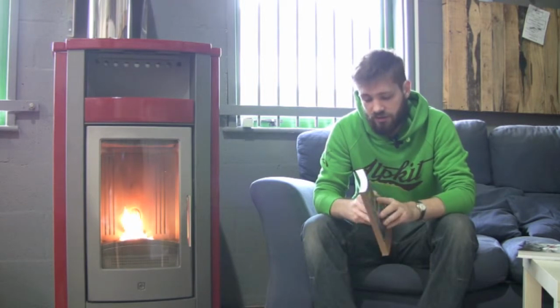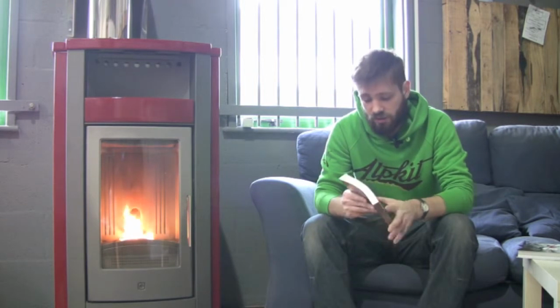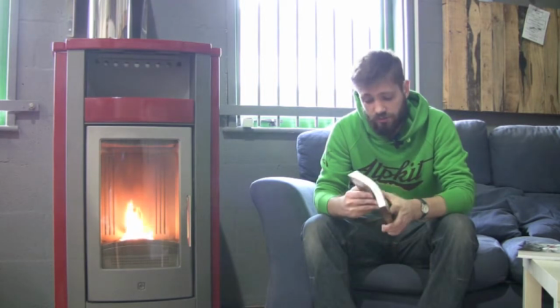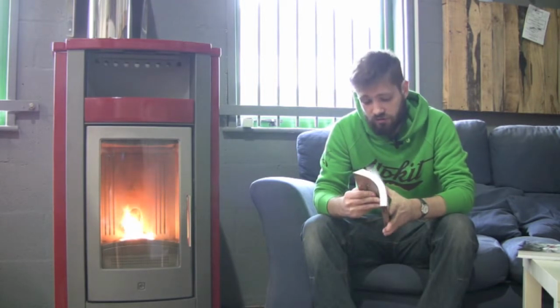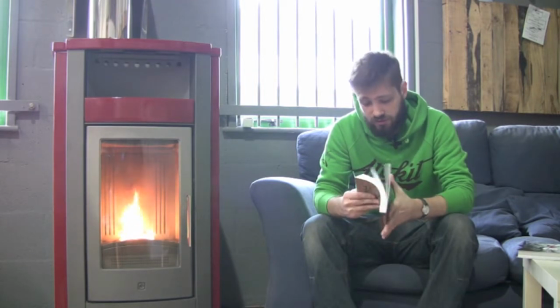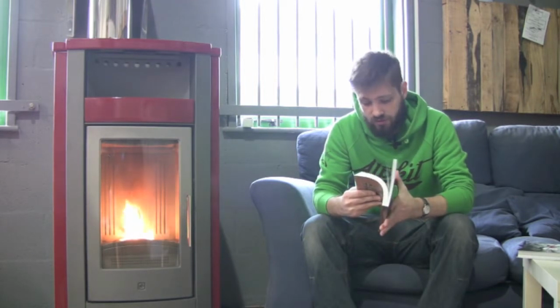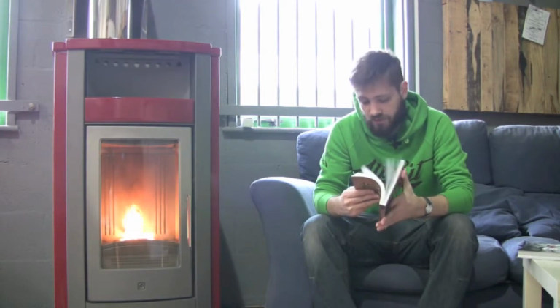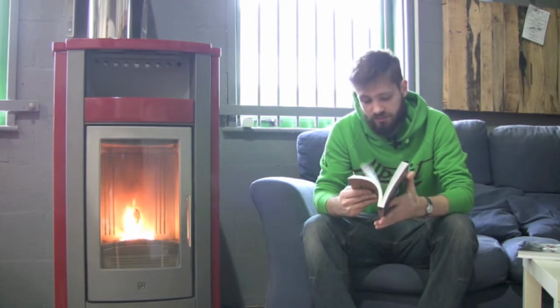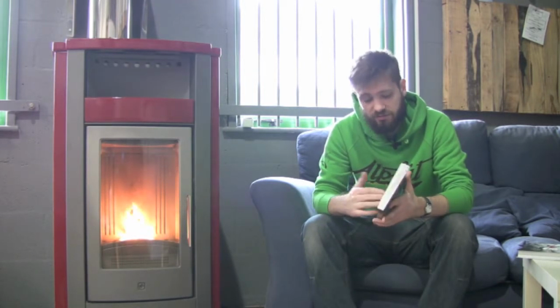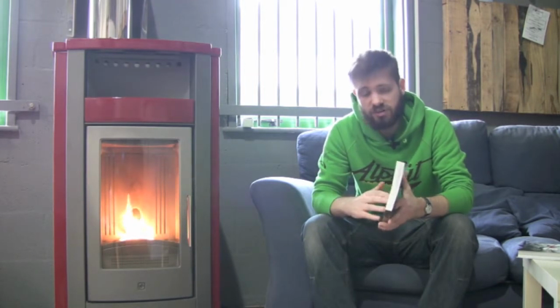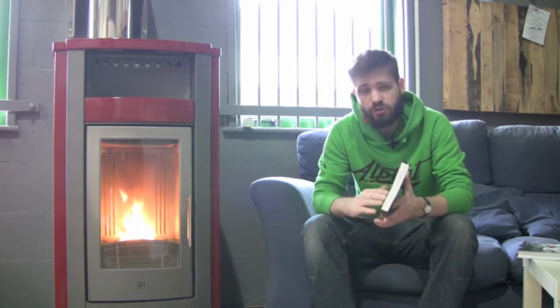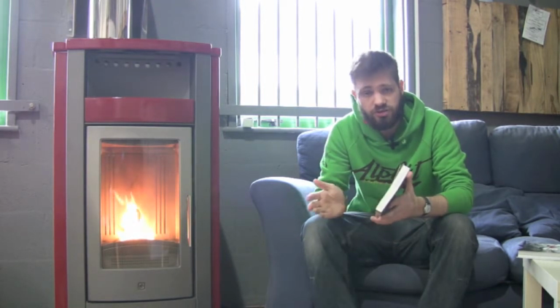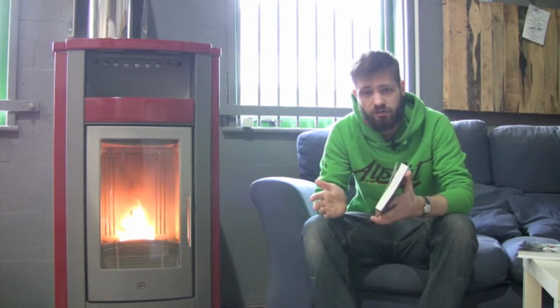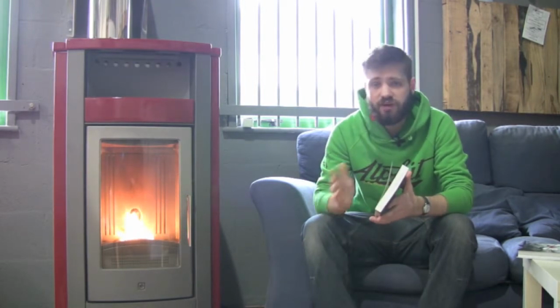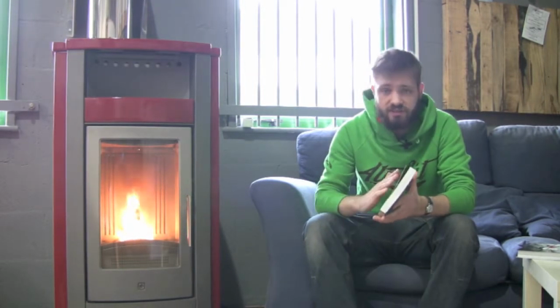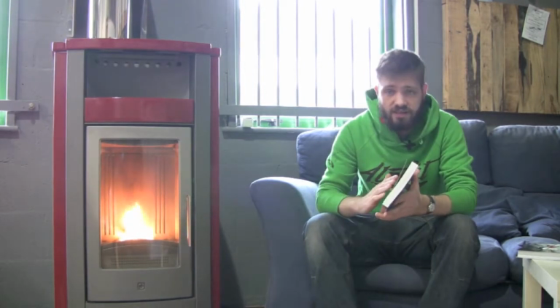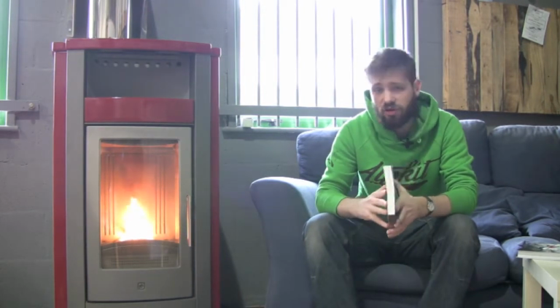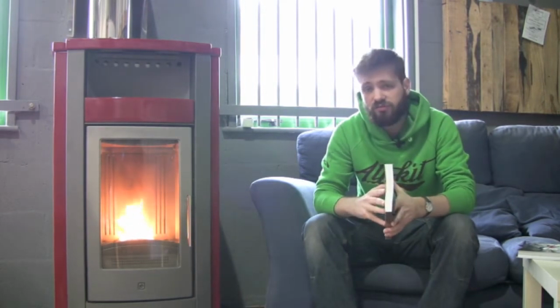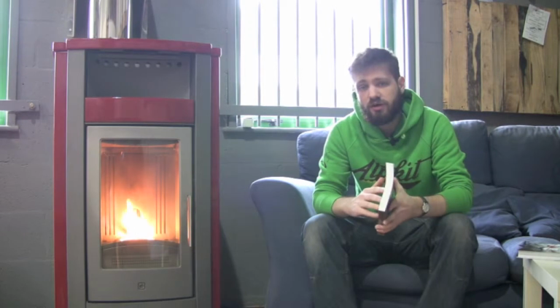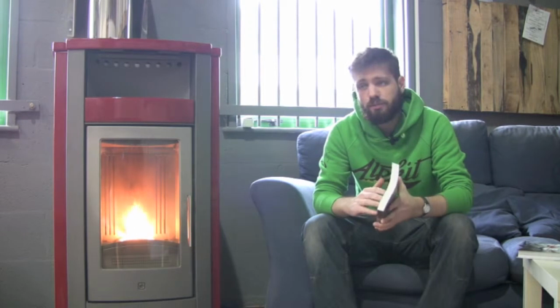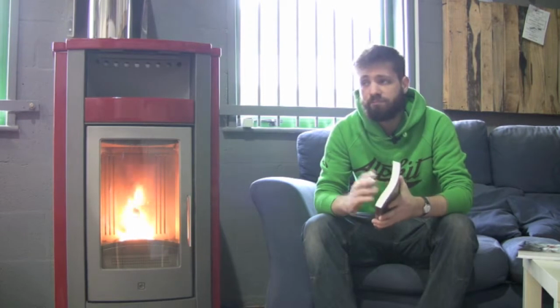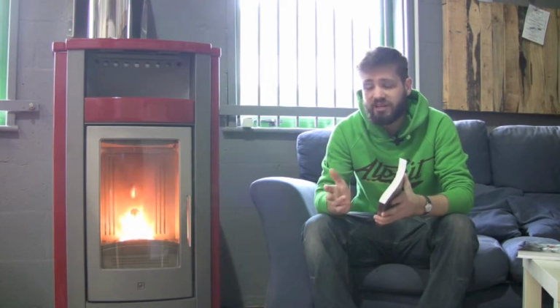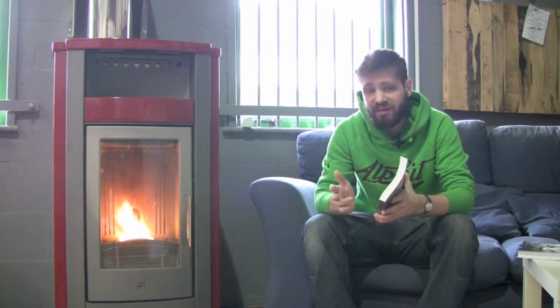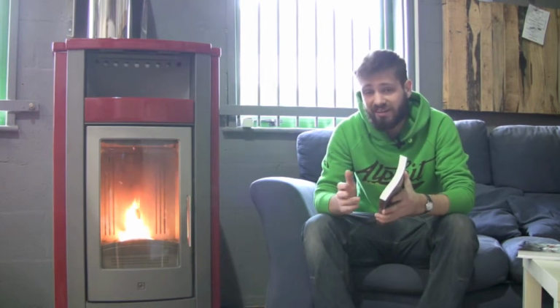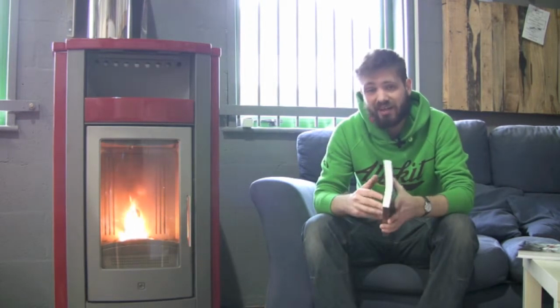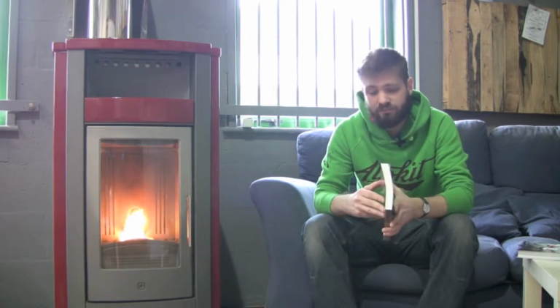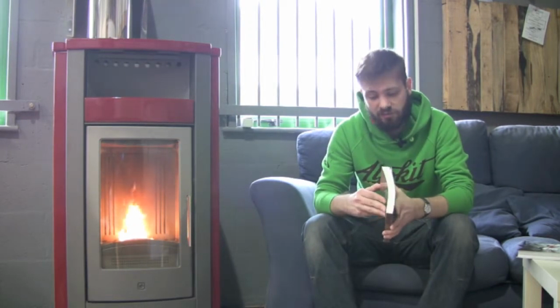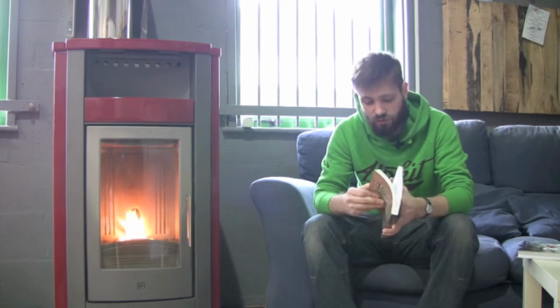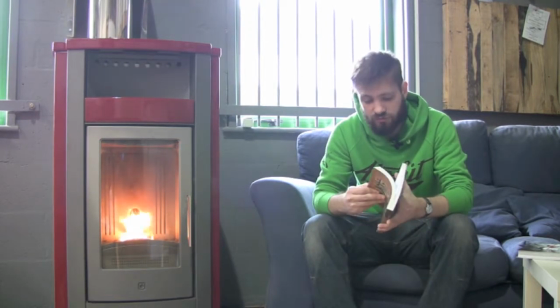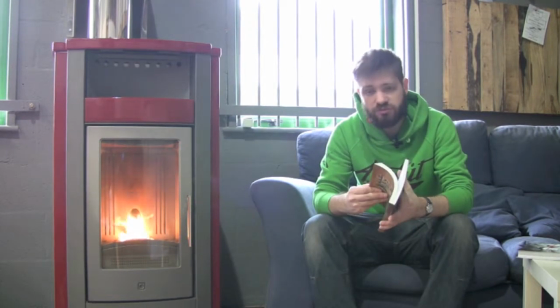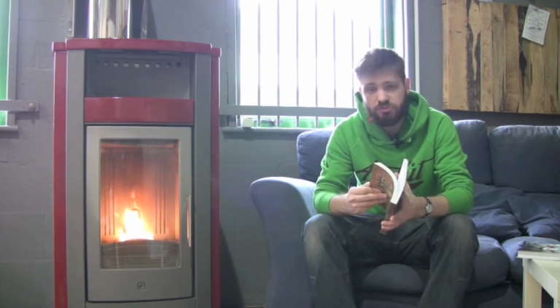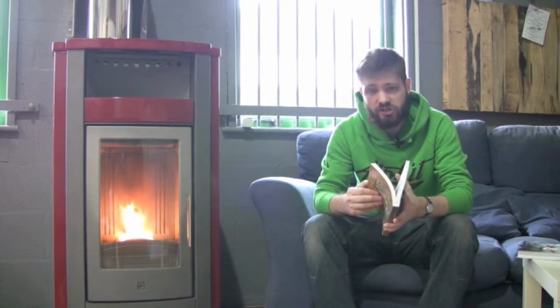A great book to read through and something you can put on the shelf, take off, read every now and again, and have a look through for some inspiration.